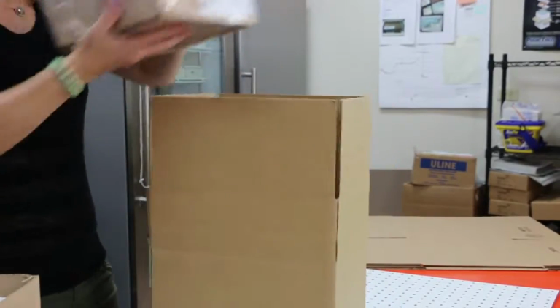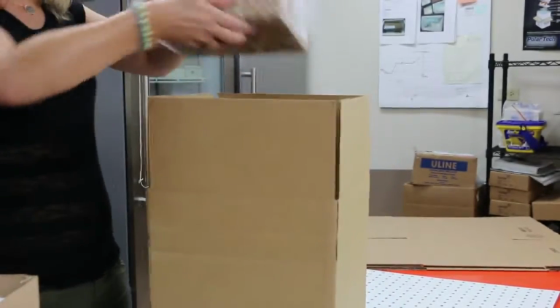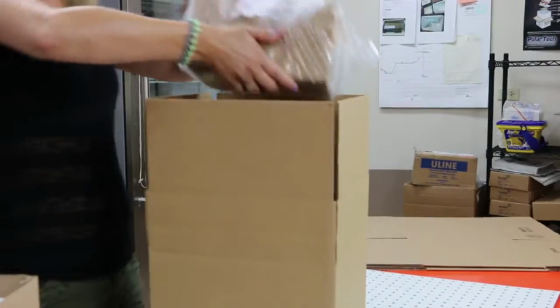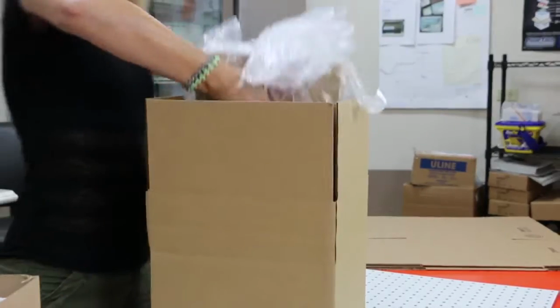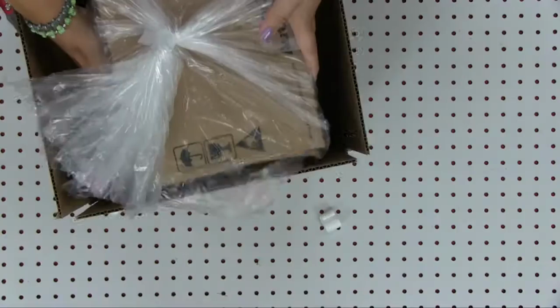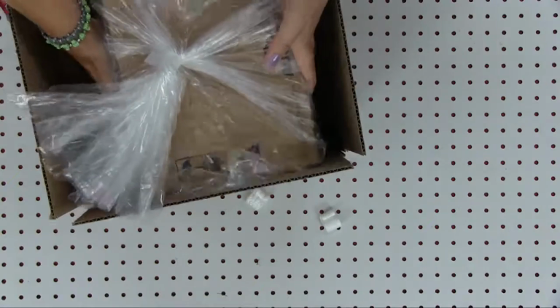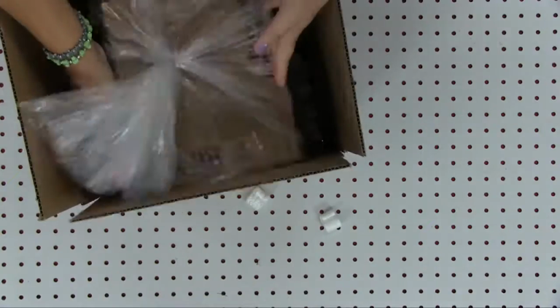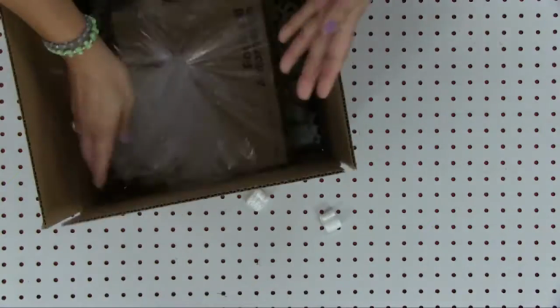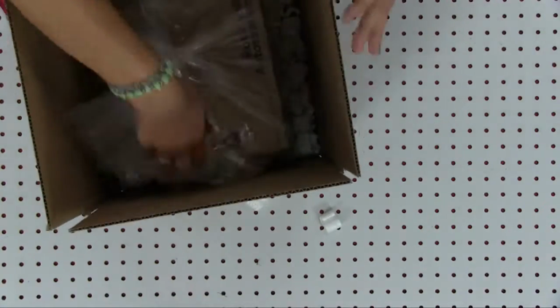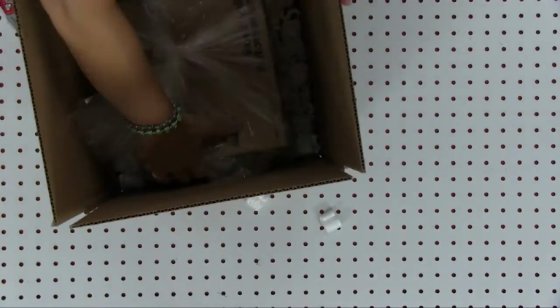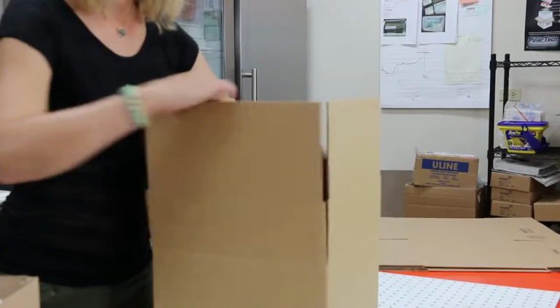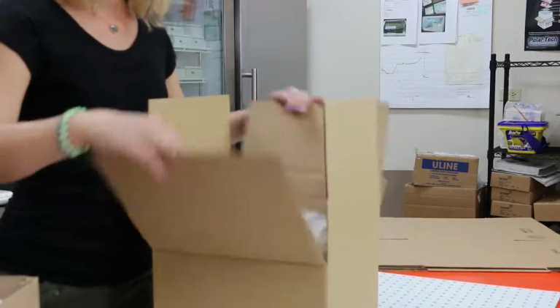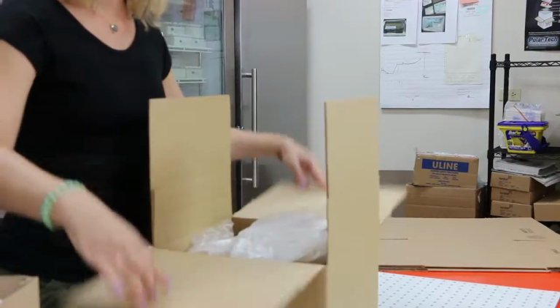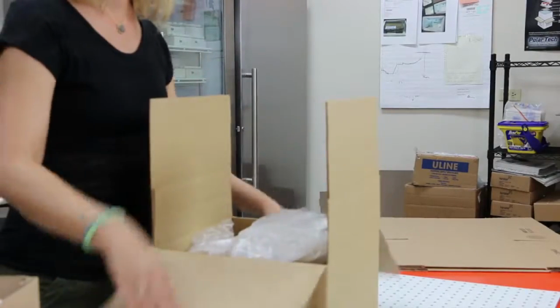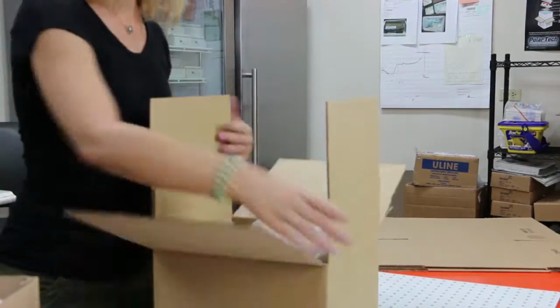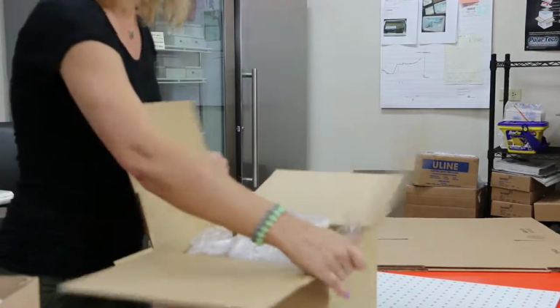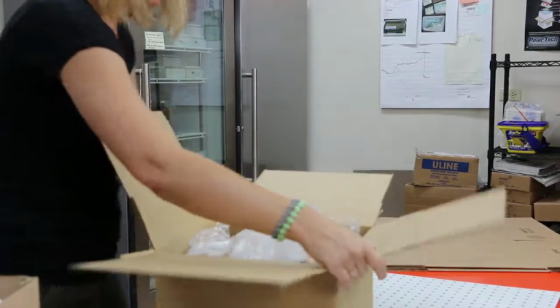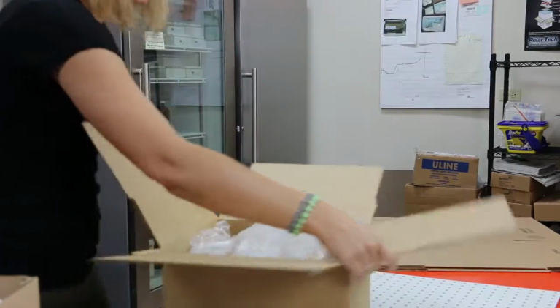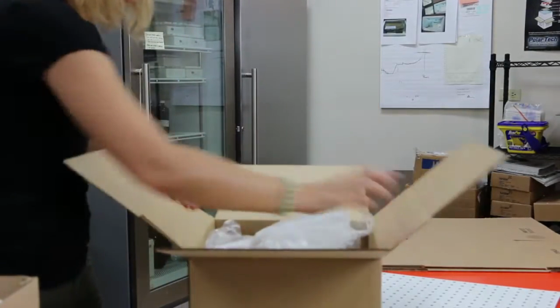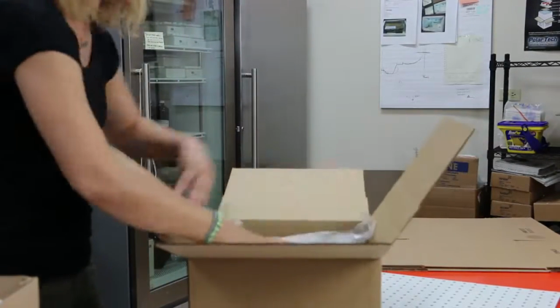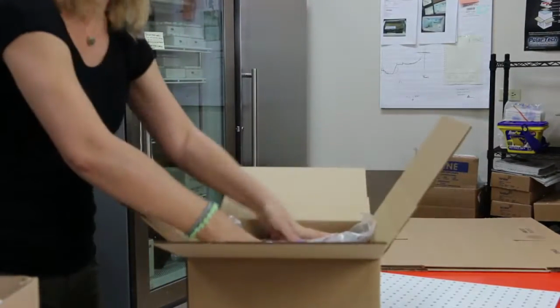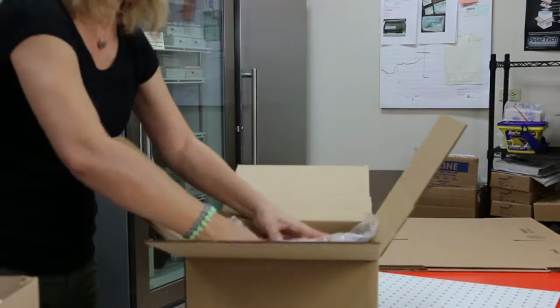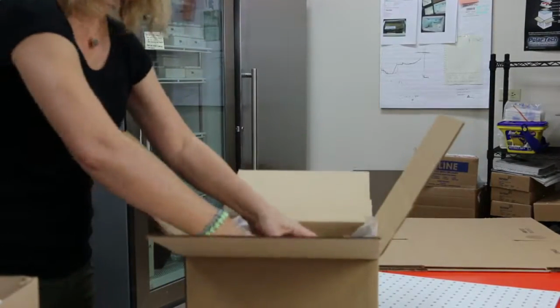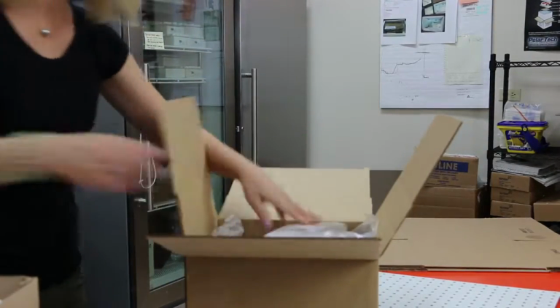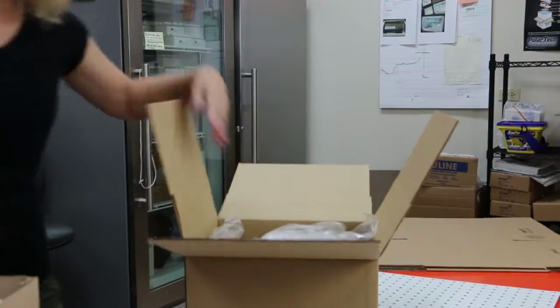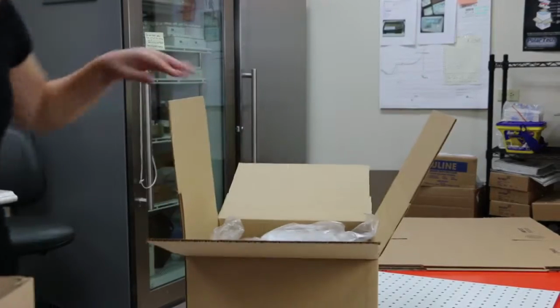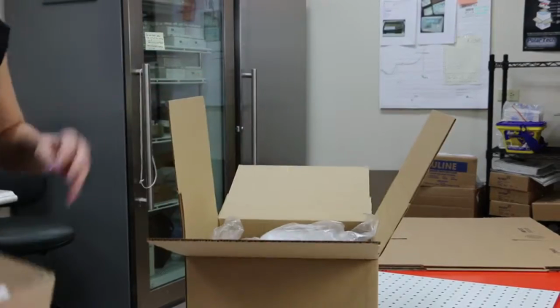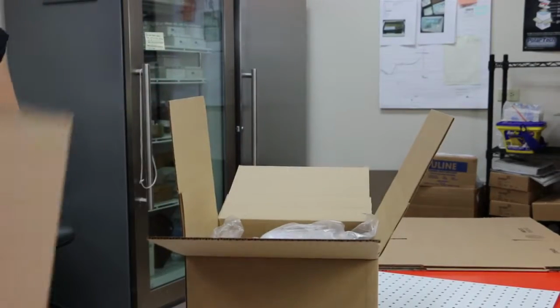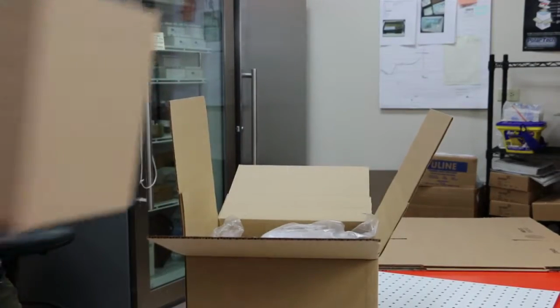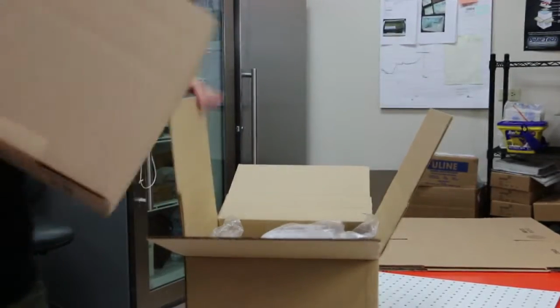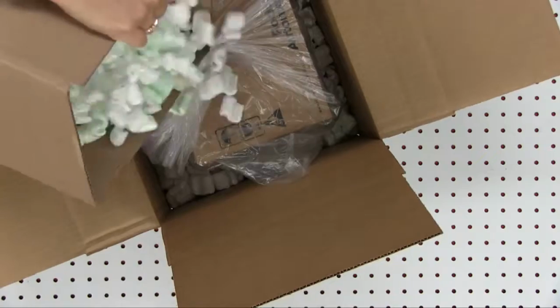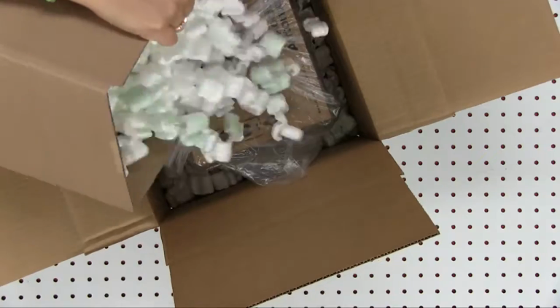Then place the product inside, which here we are doing the method of a box in a box. Fill the void areas with more peanuts for protection during shipping.